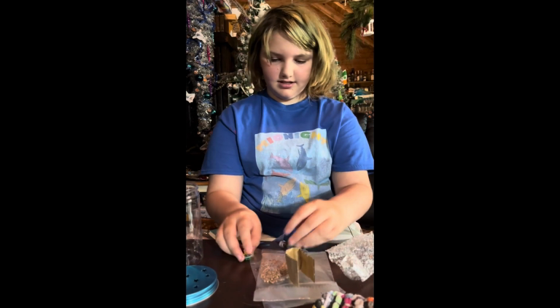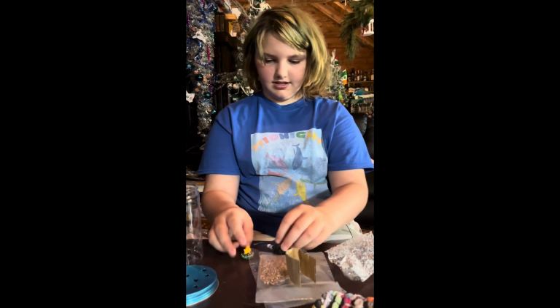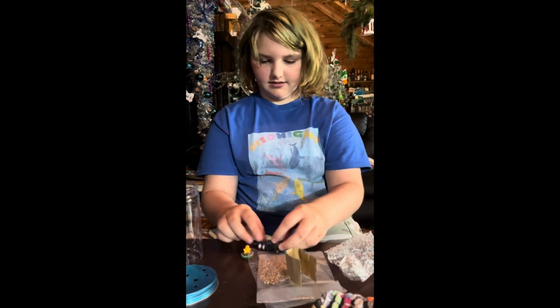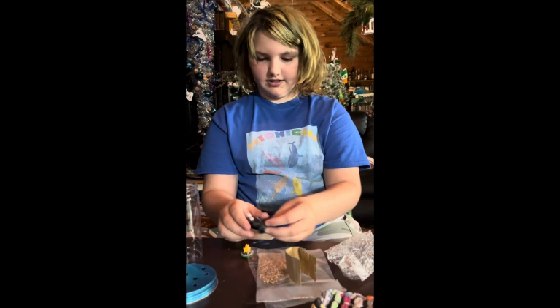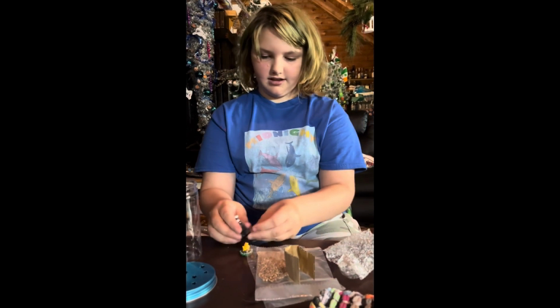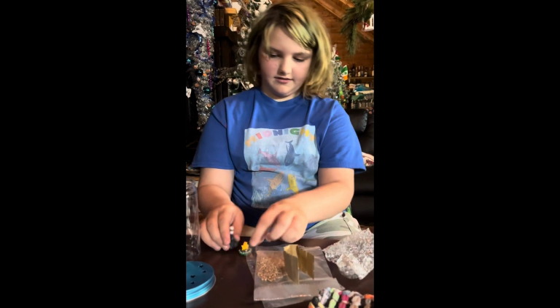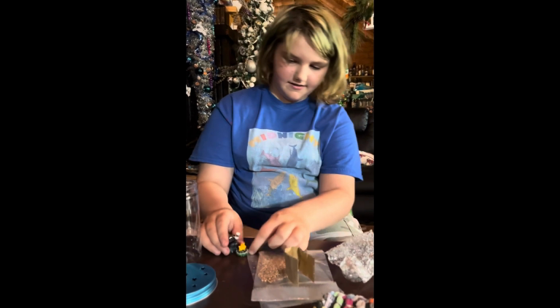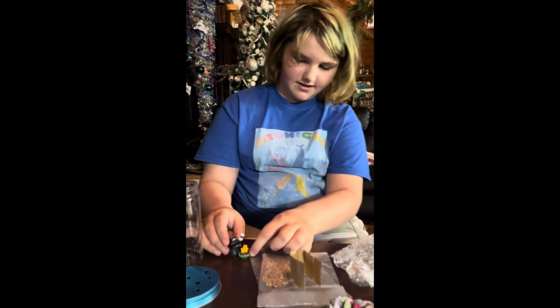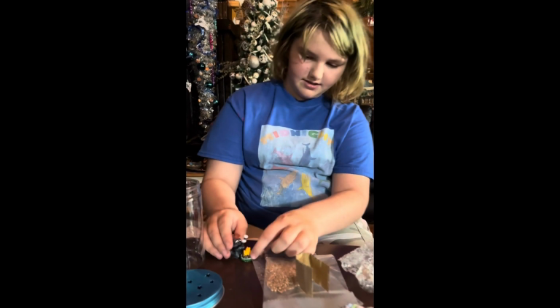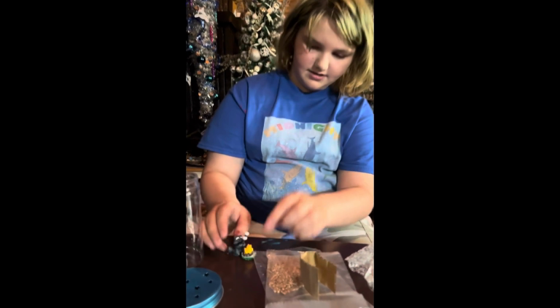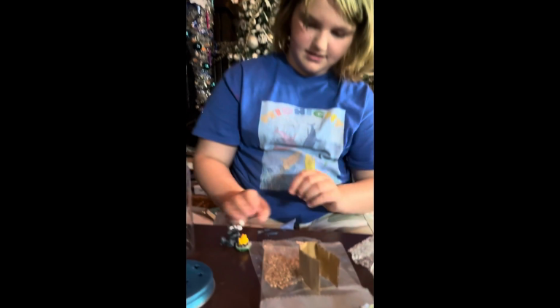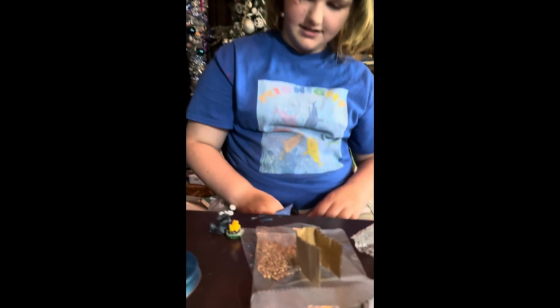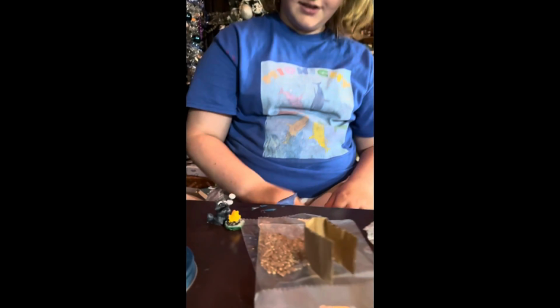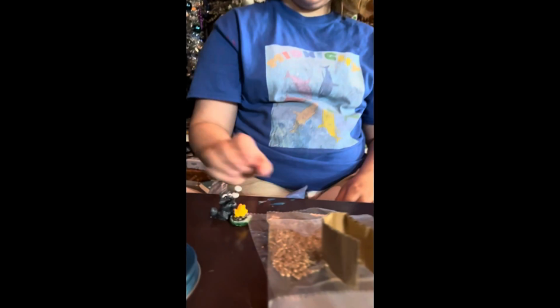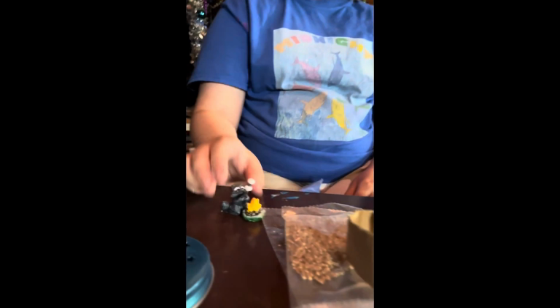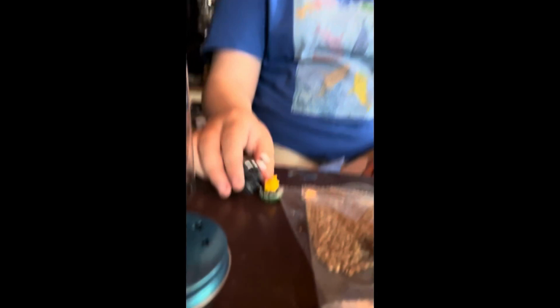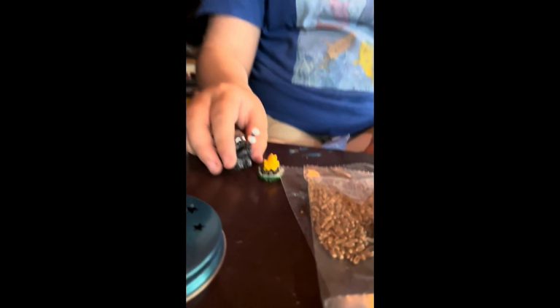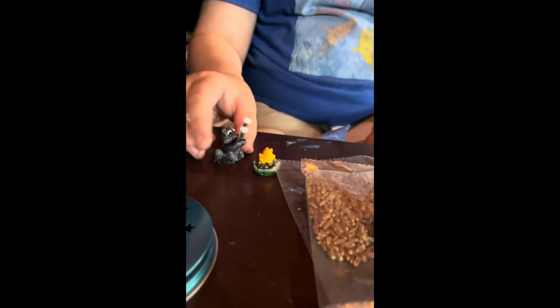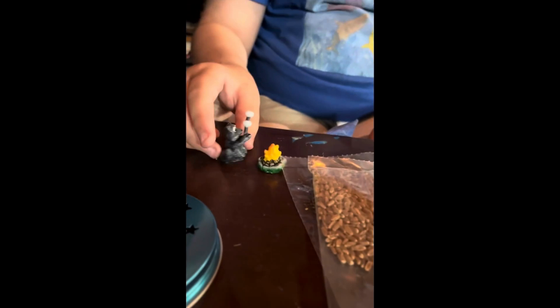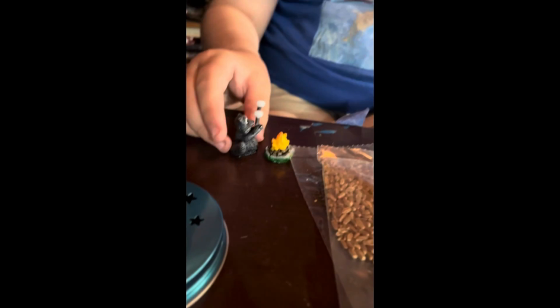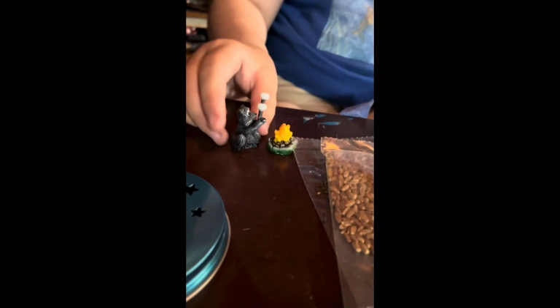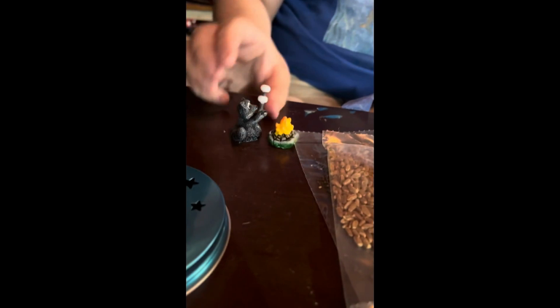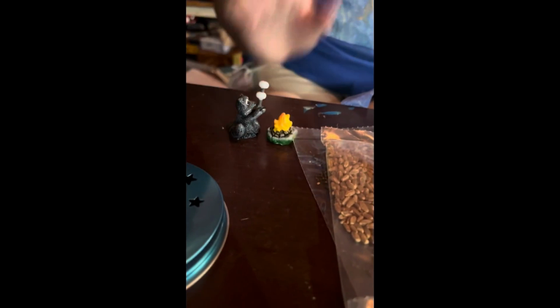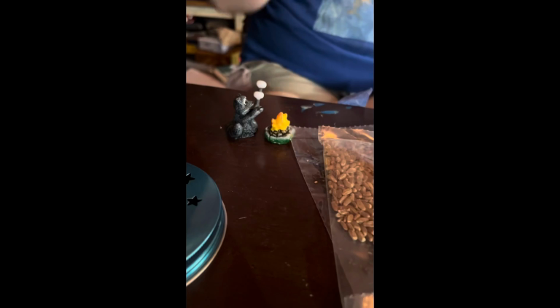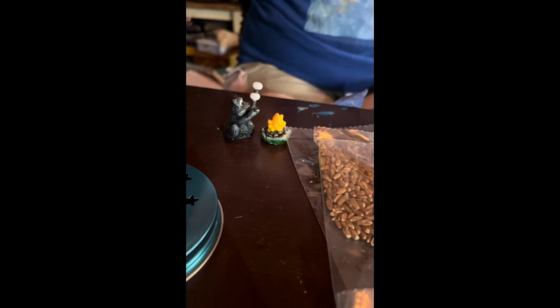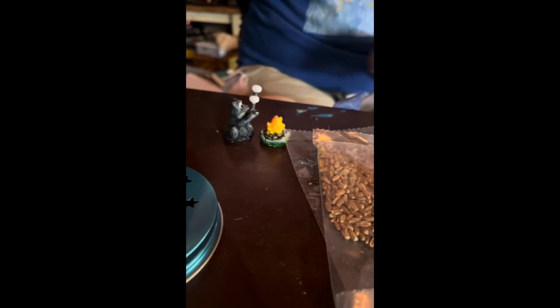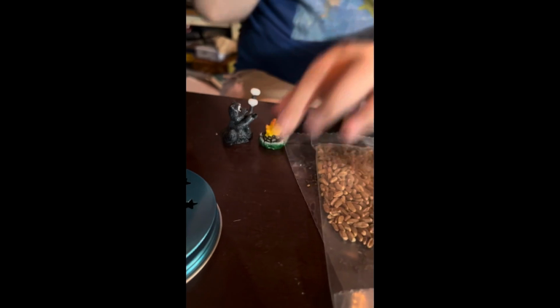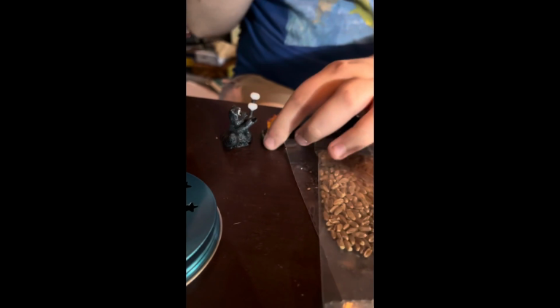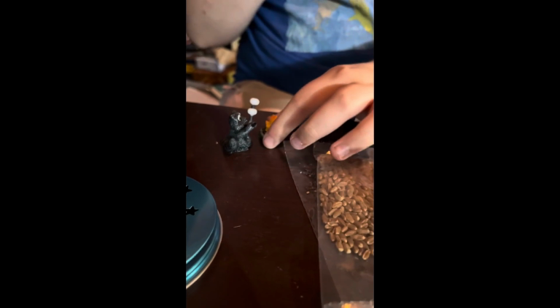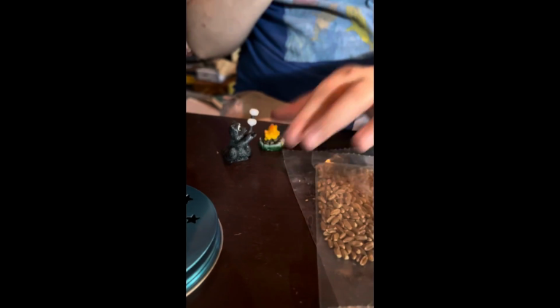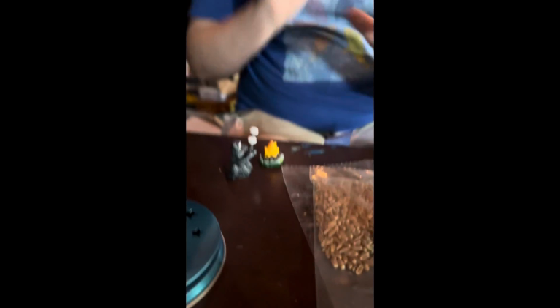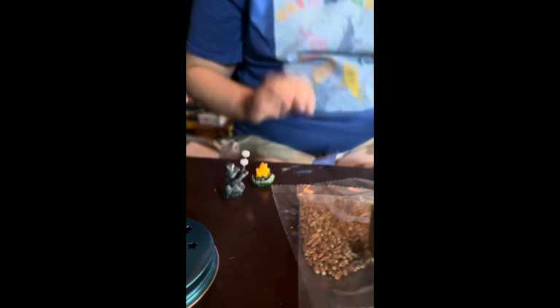Look — he's cute! He's hugging his mushroom. I think it goes right there.